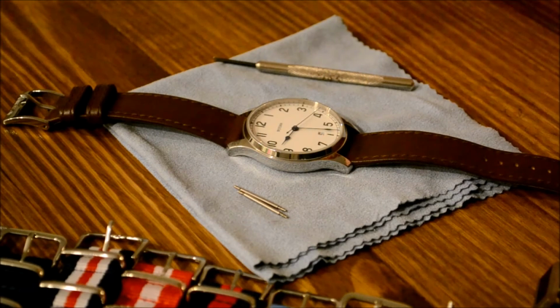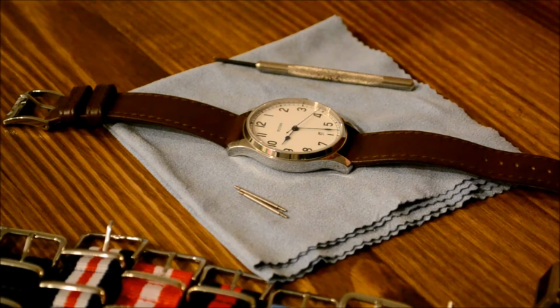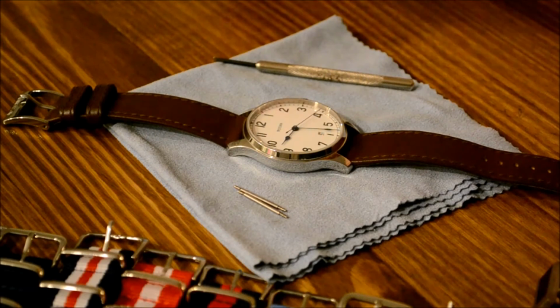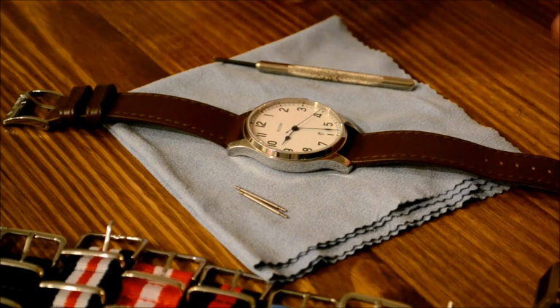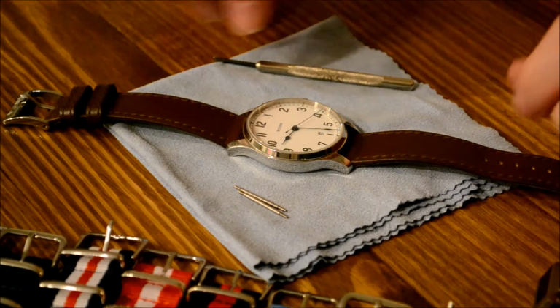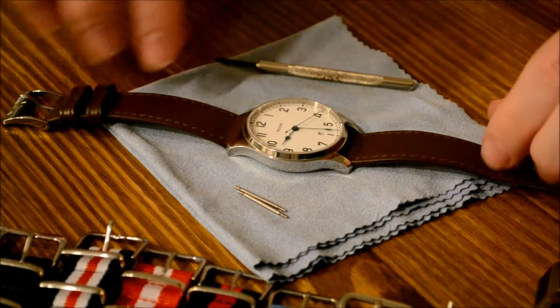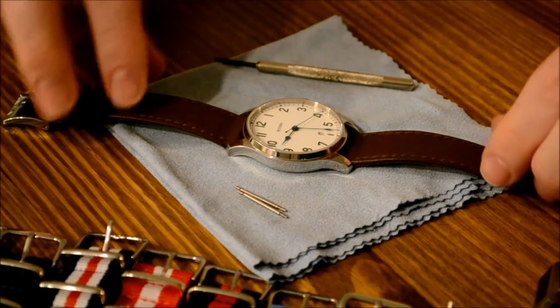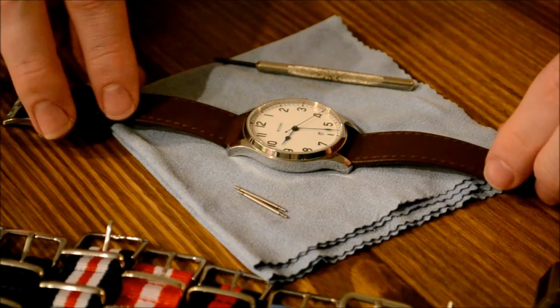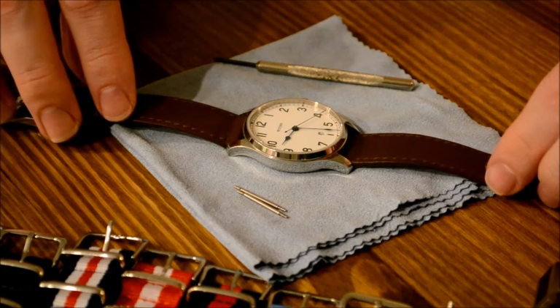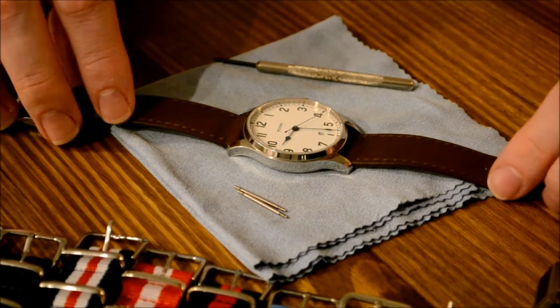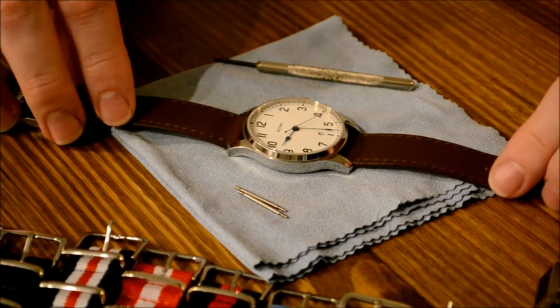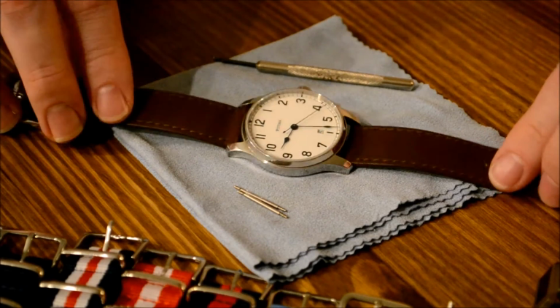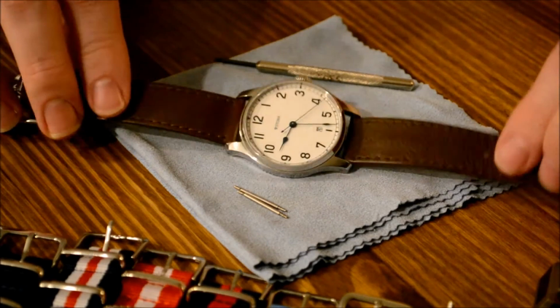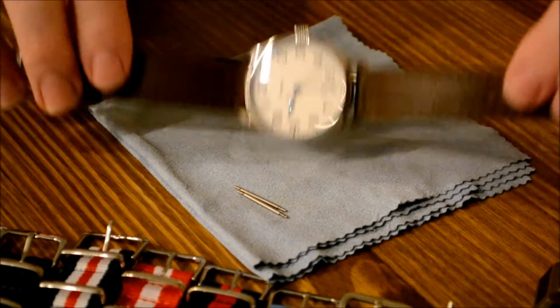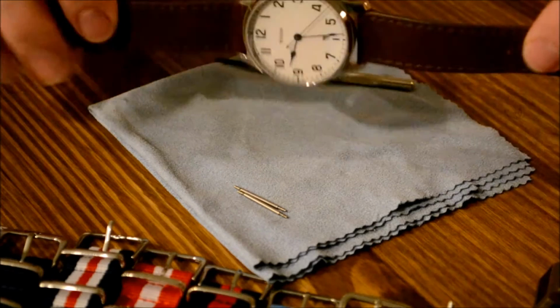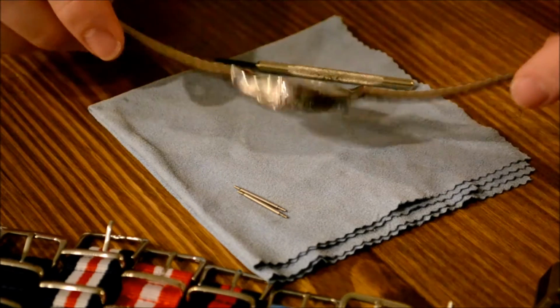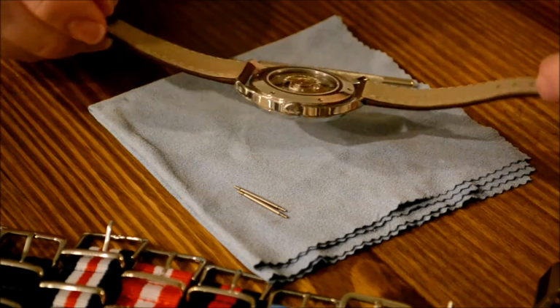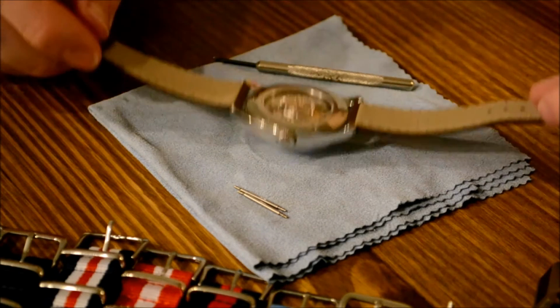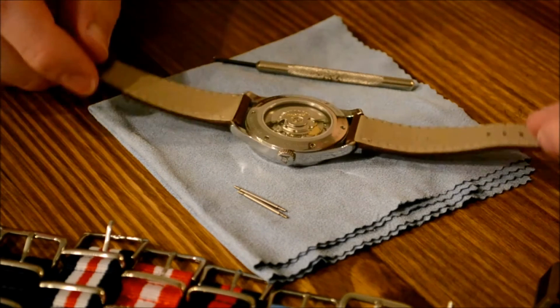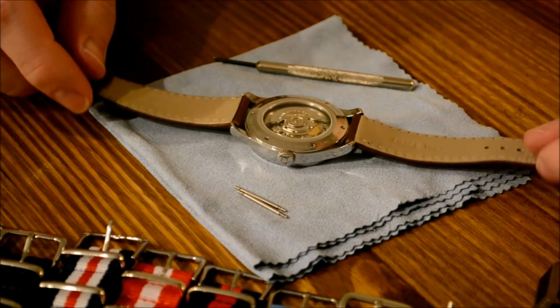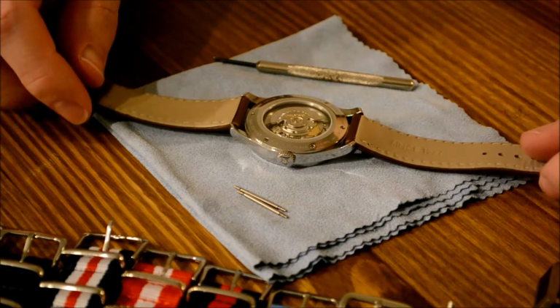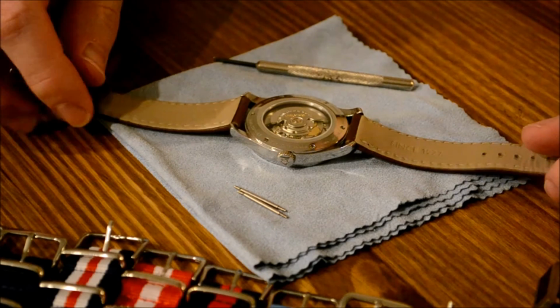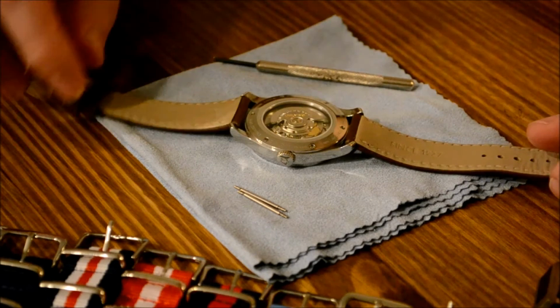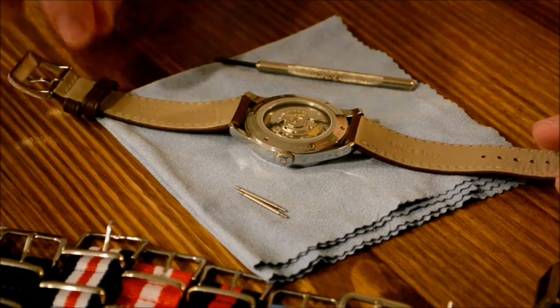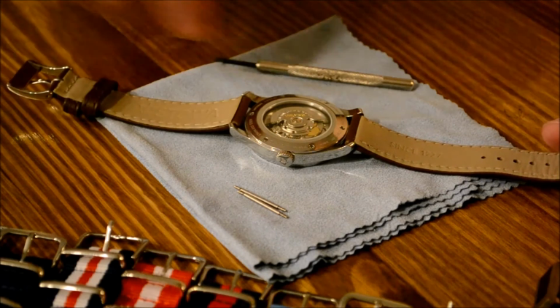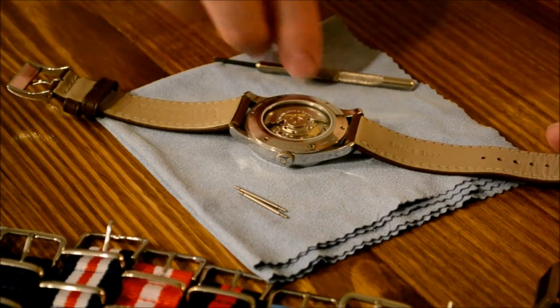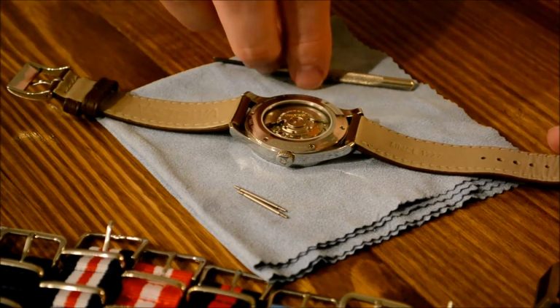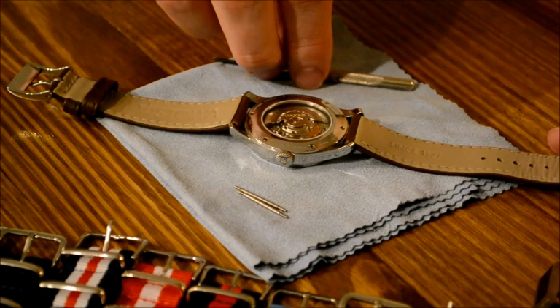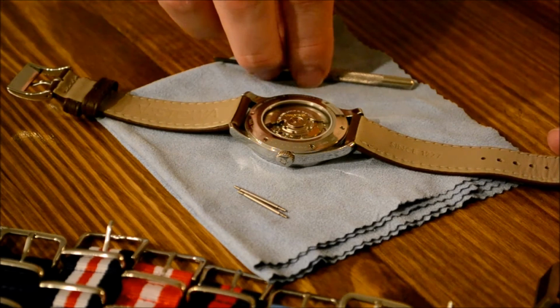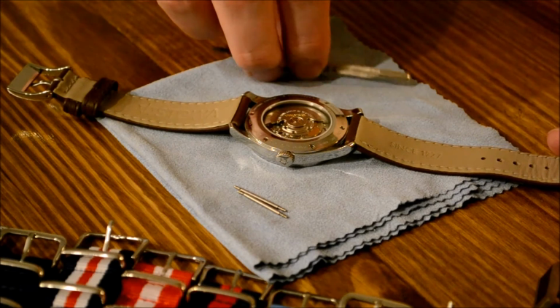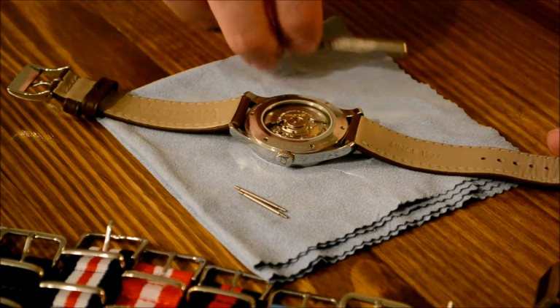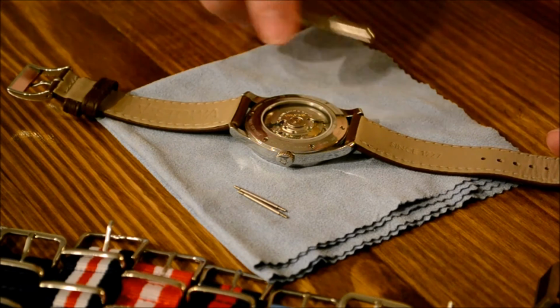First, place your watch, preferably face down, on a microfiber cloth or scratch resistant cloth.